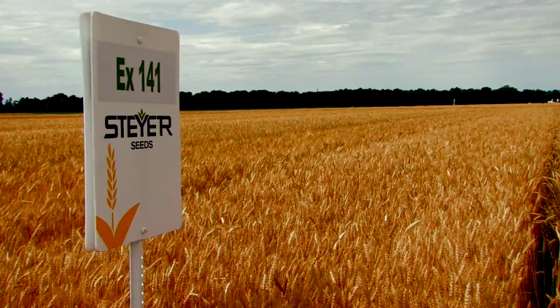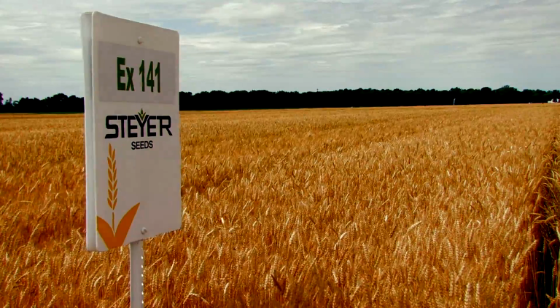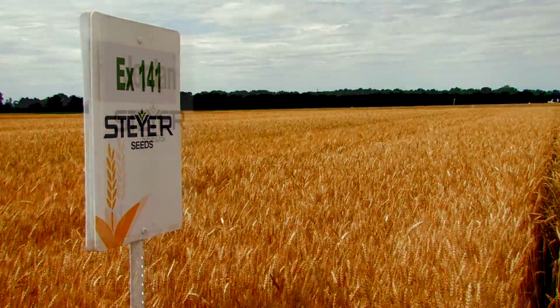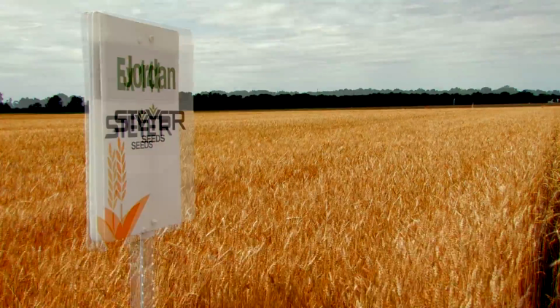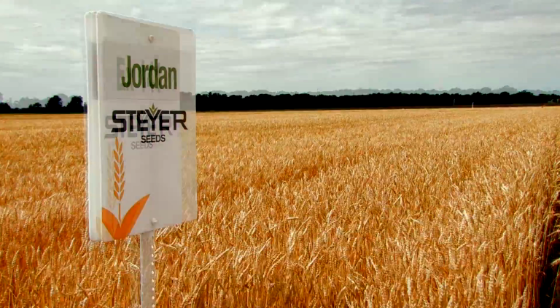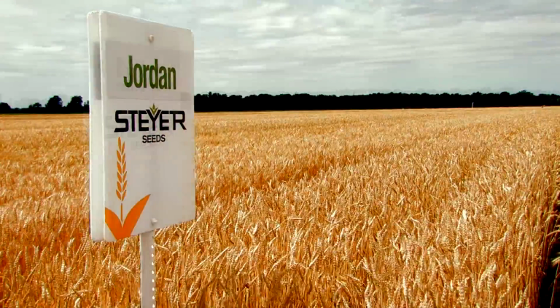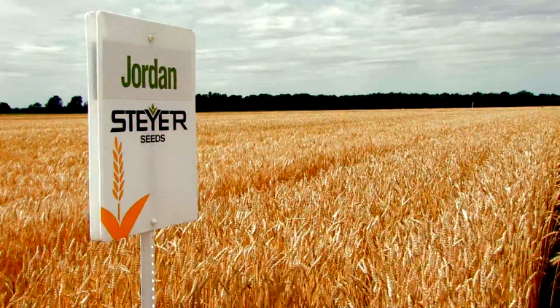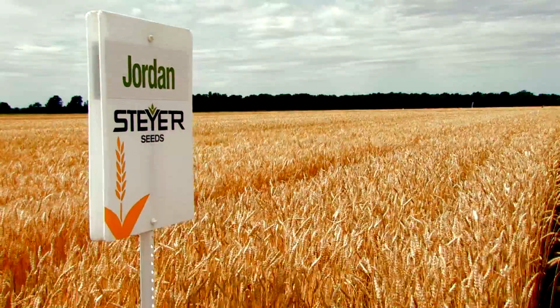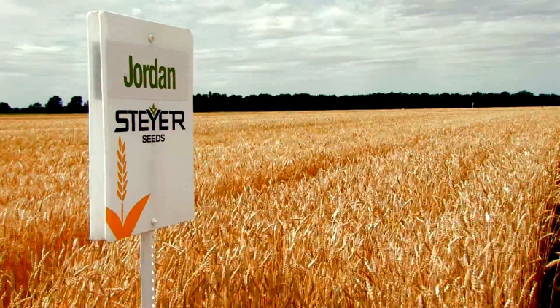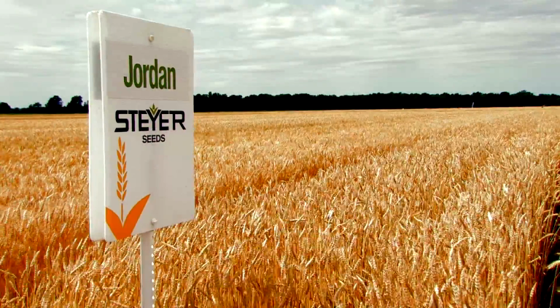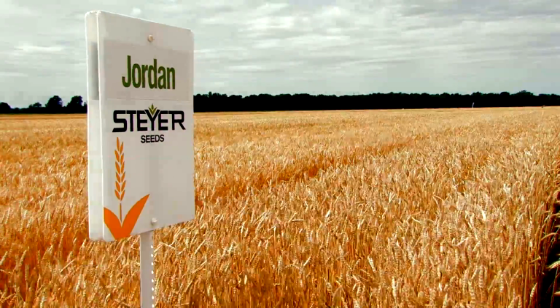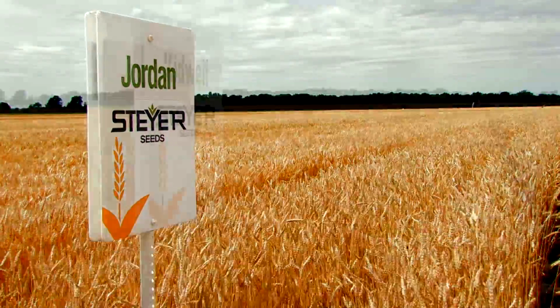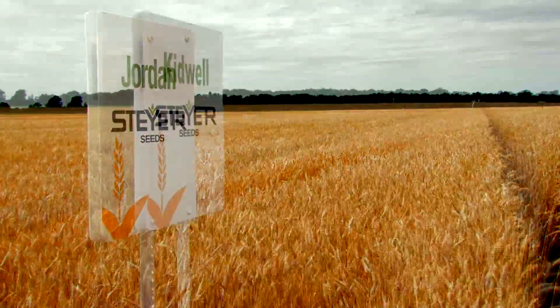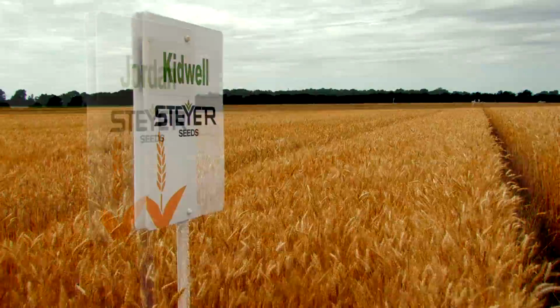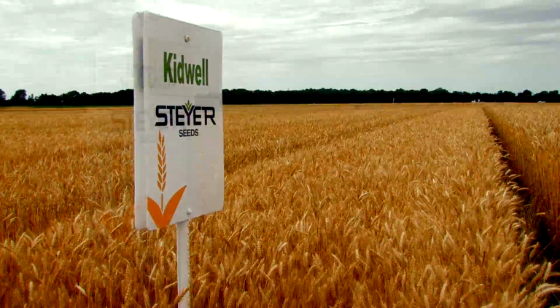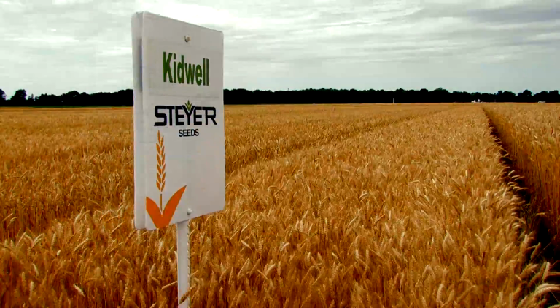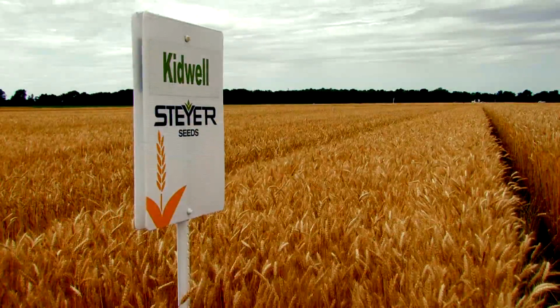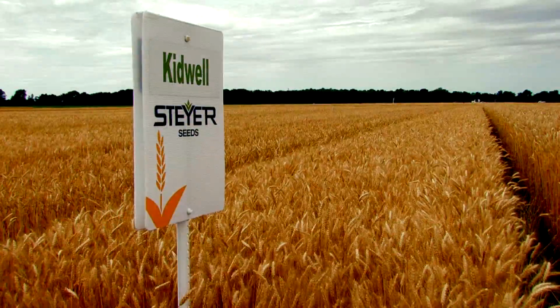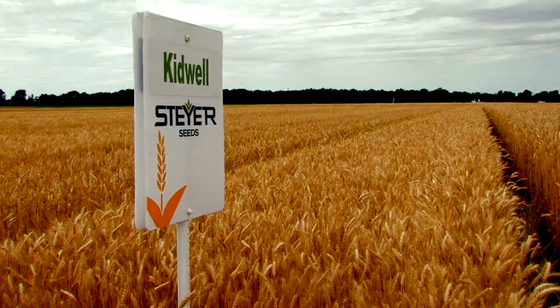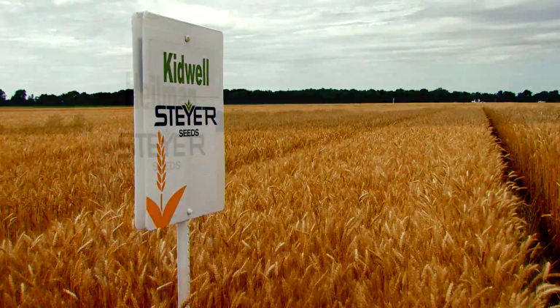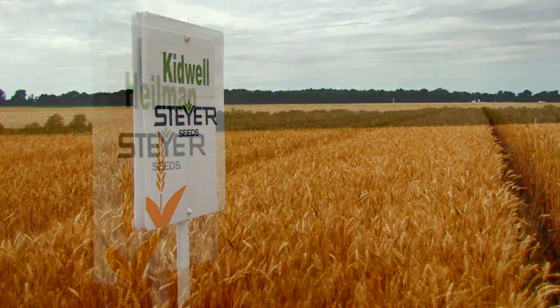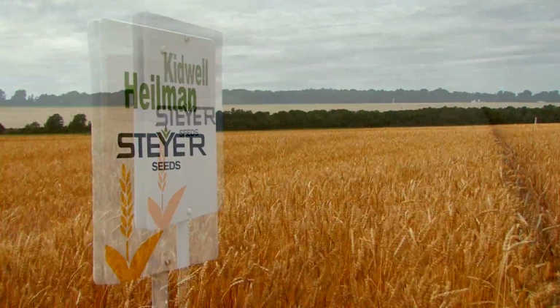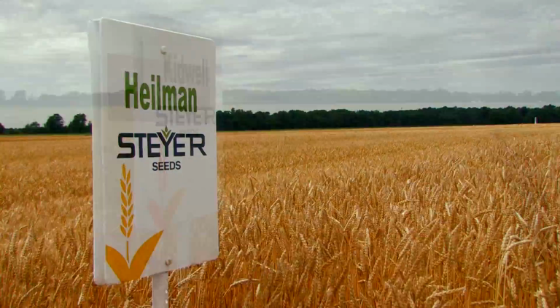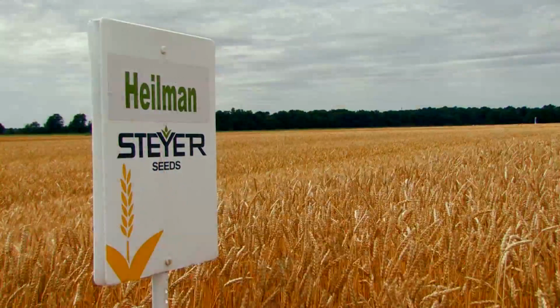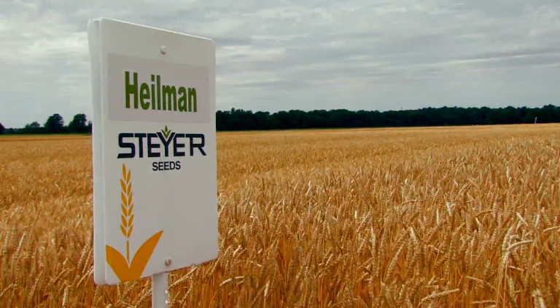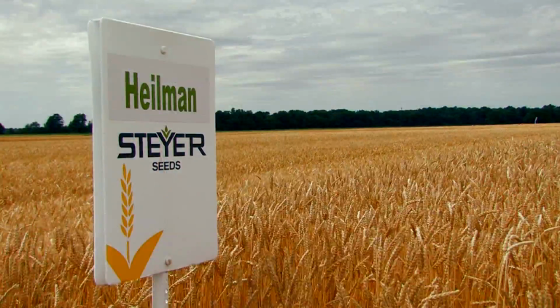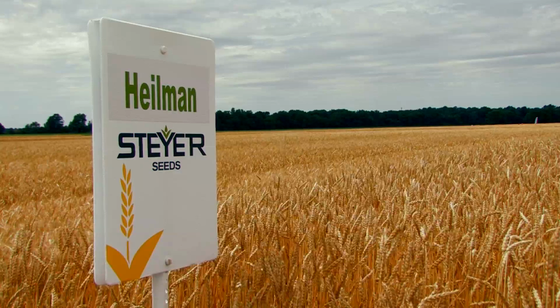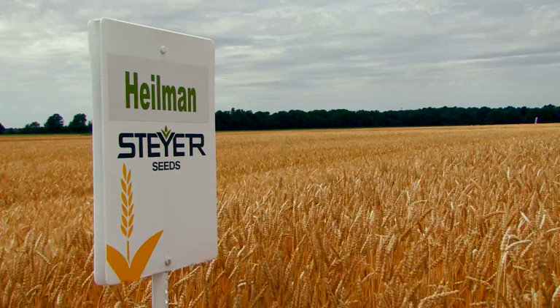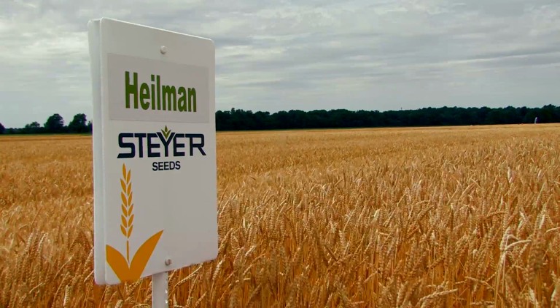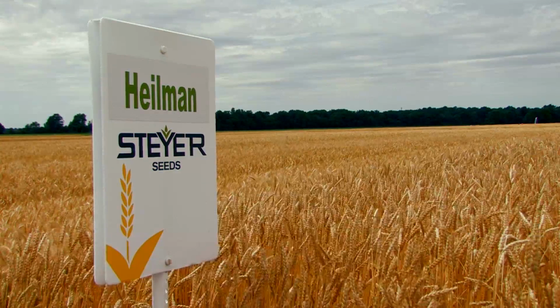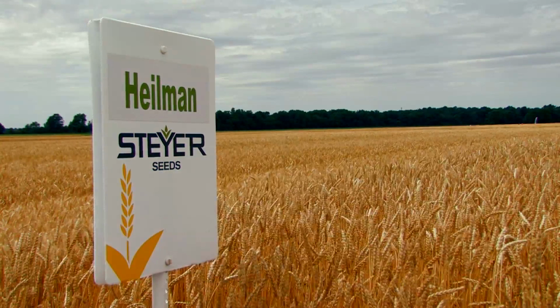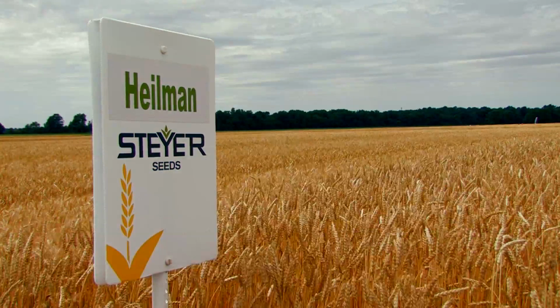Along with the soft red wheat, the last few years we've grown into raising some specialty IP type wheats.